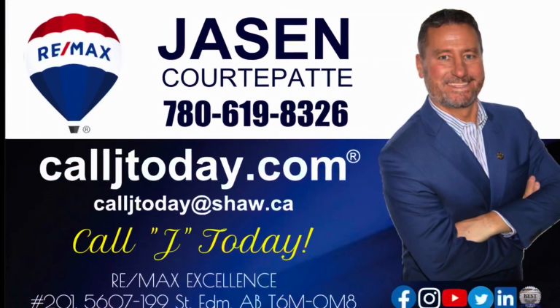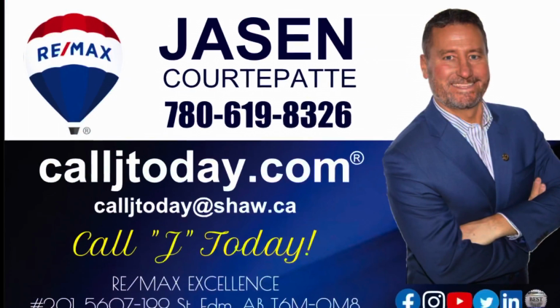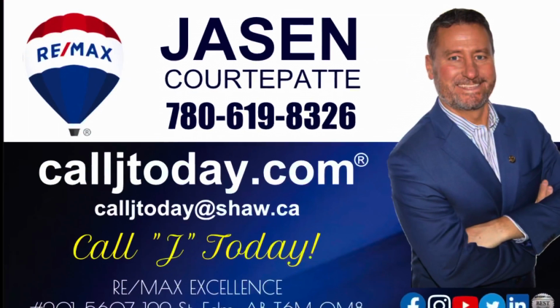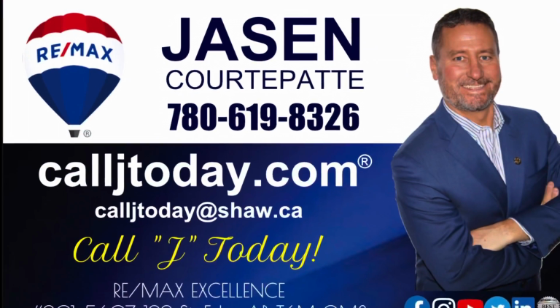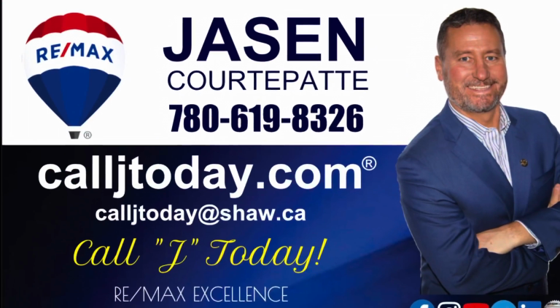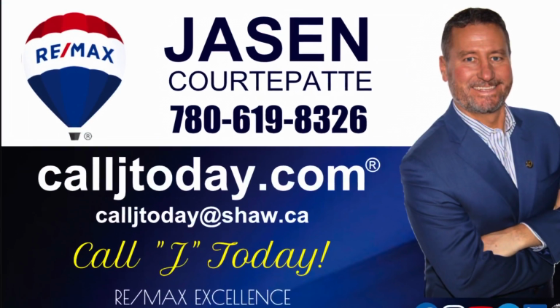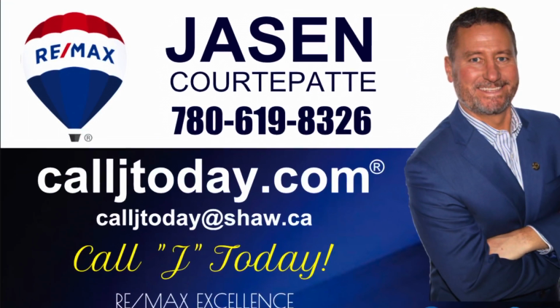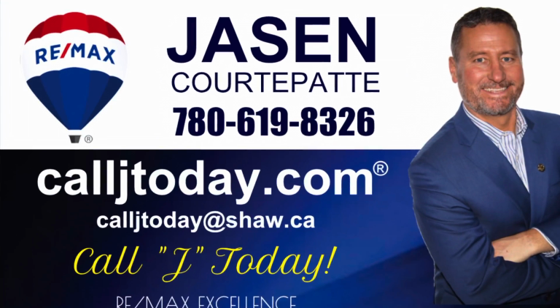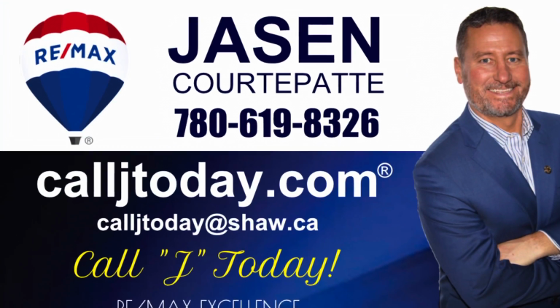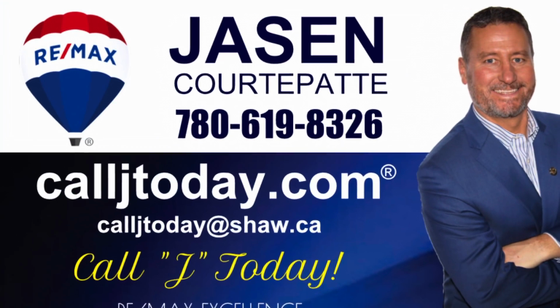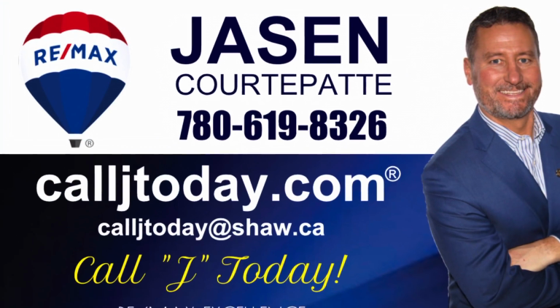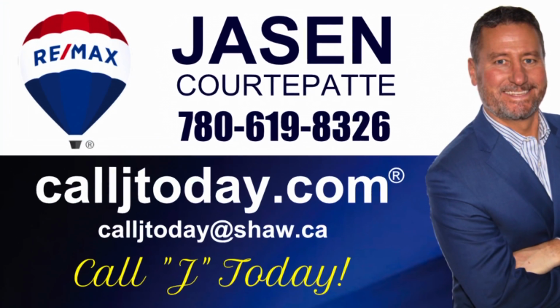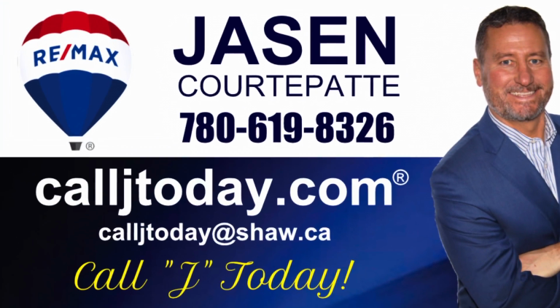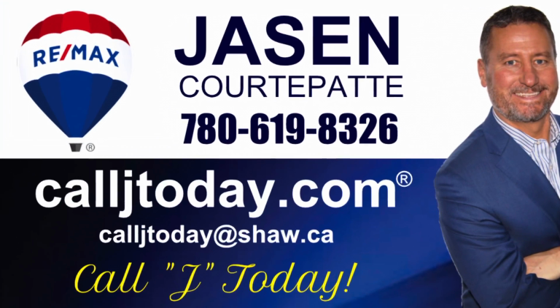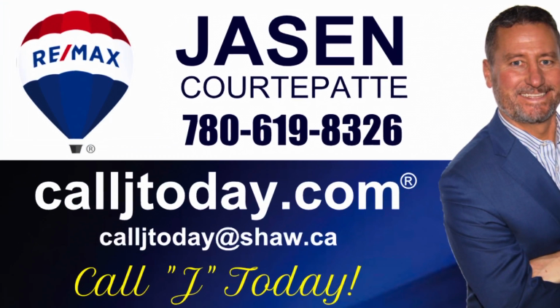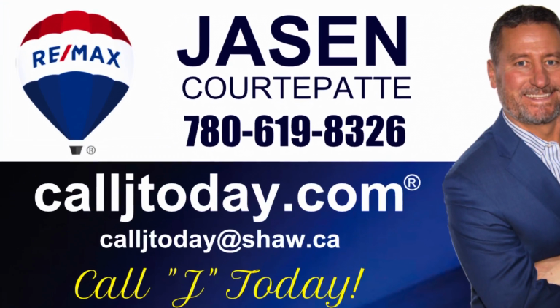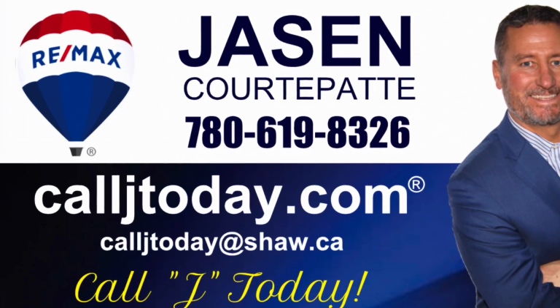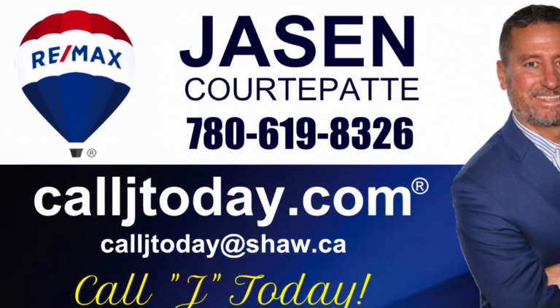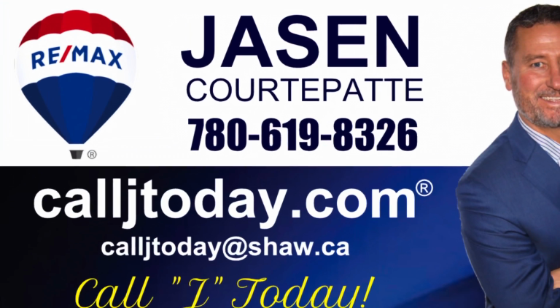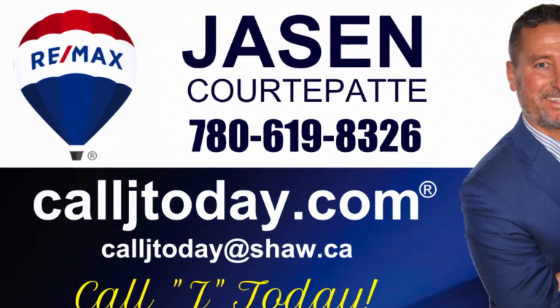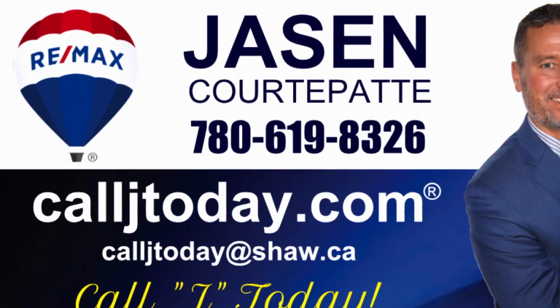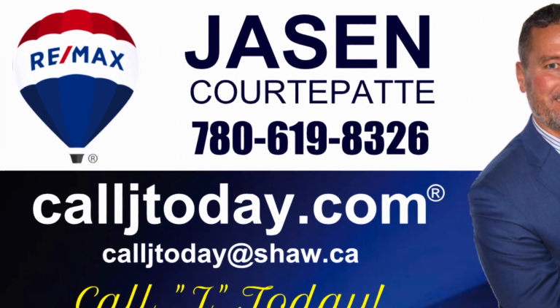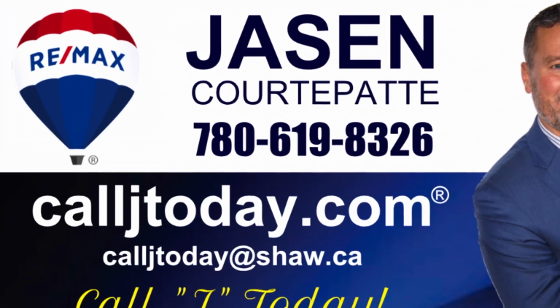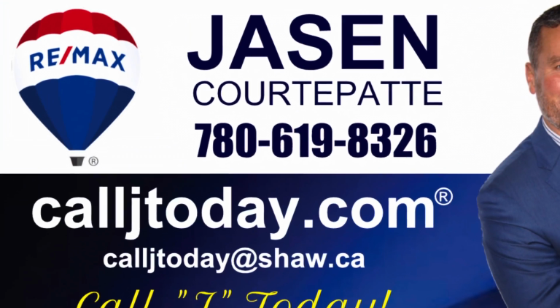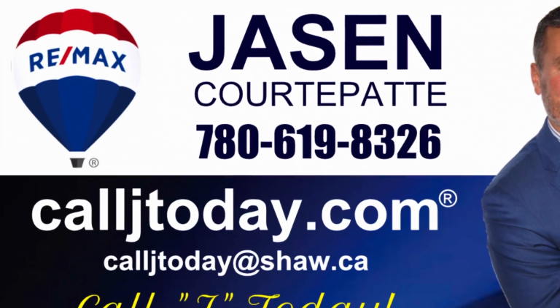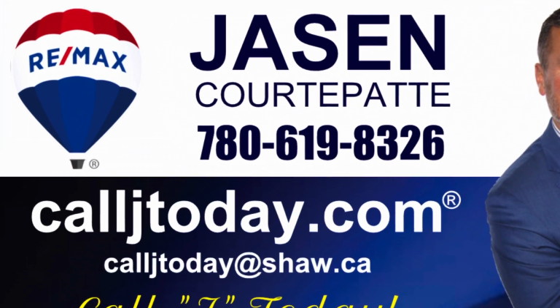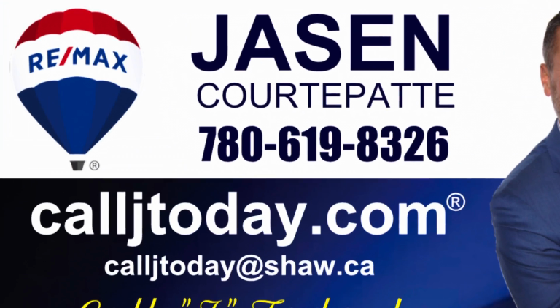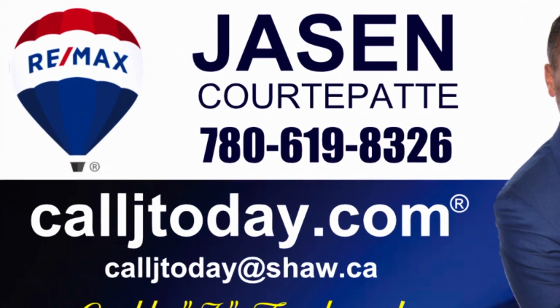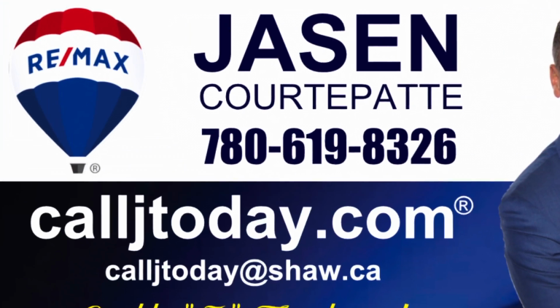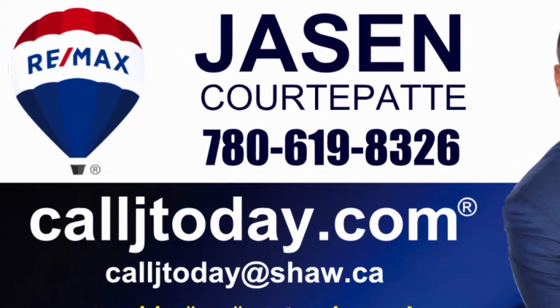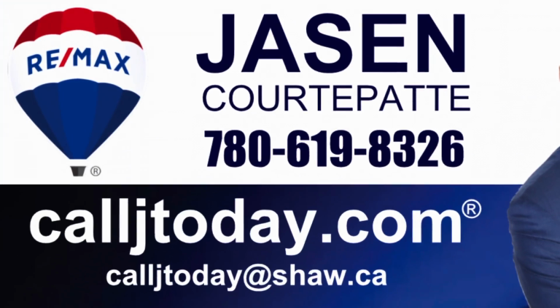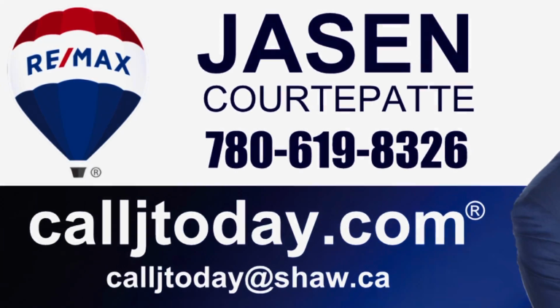To get further information, call Jay today at 780-619-8326.